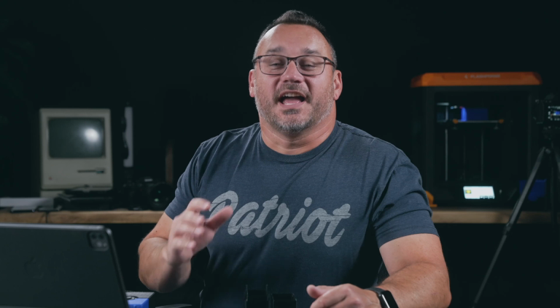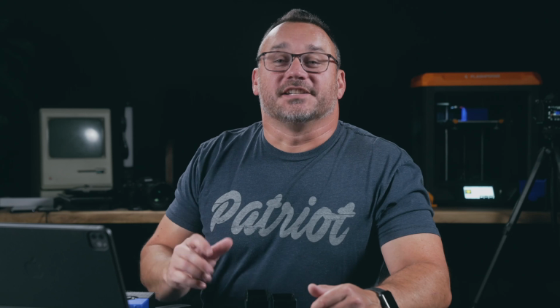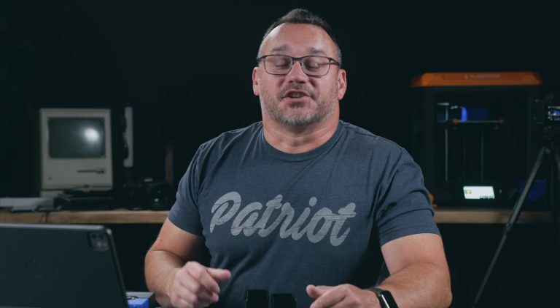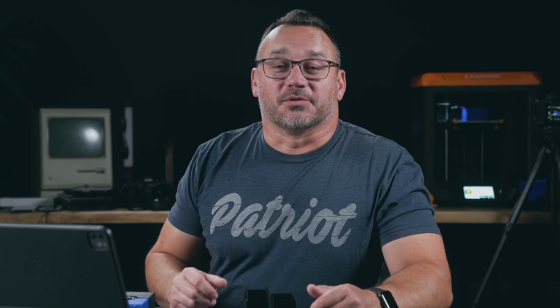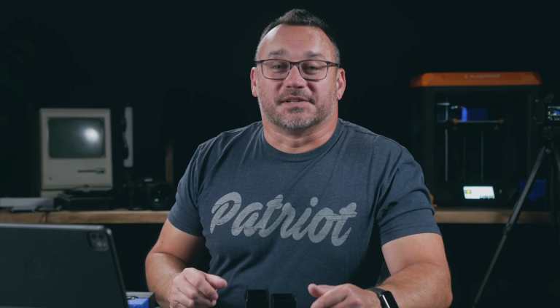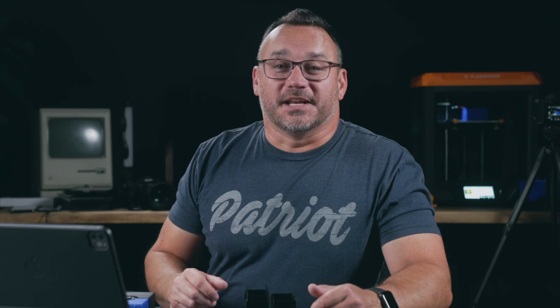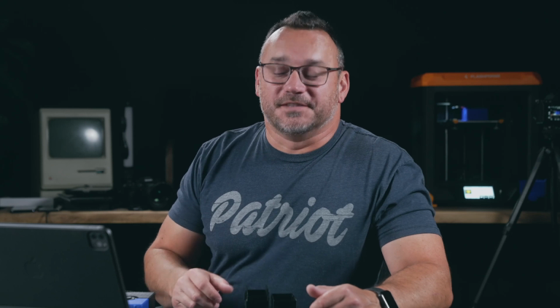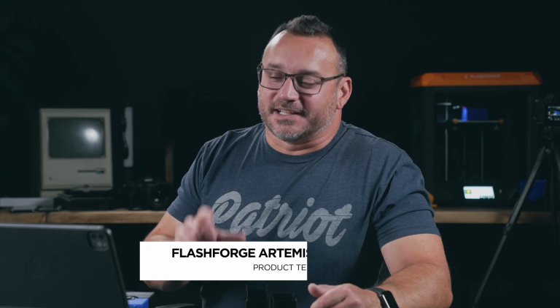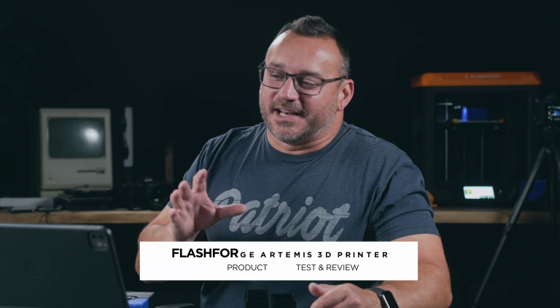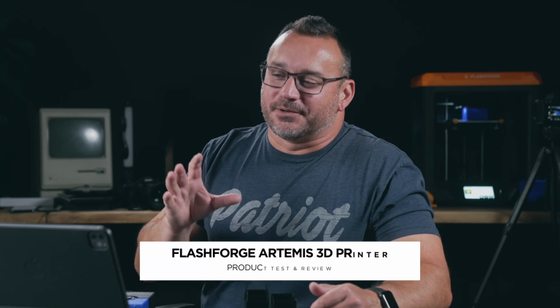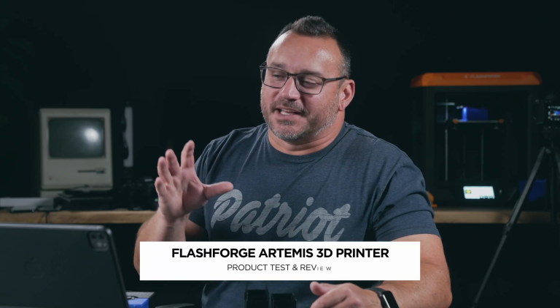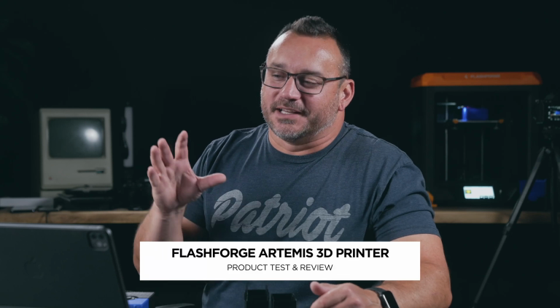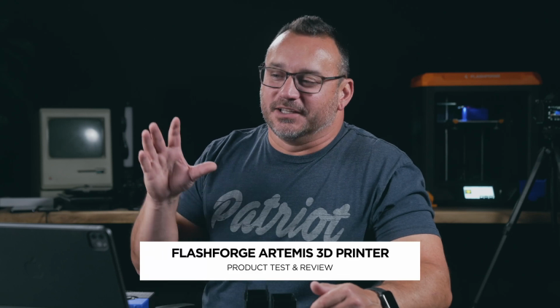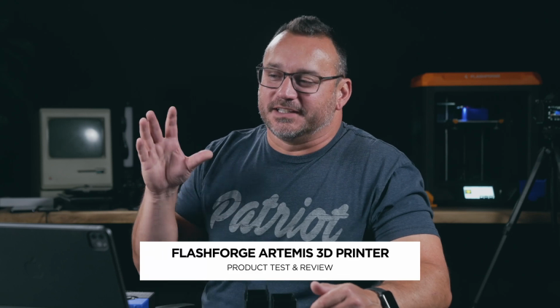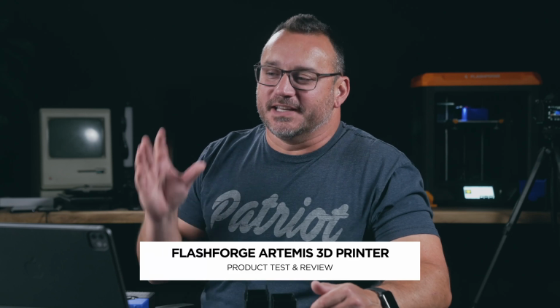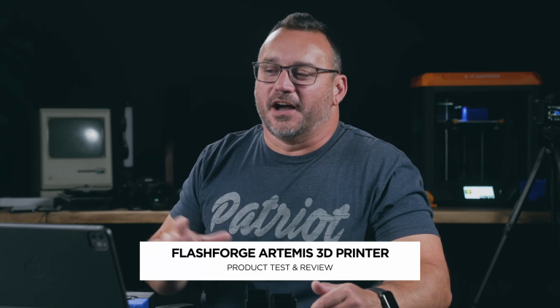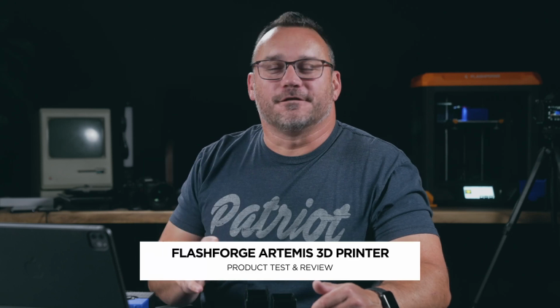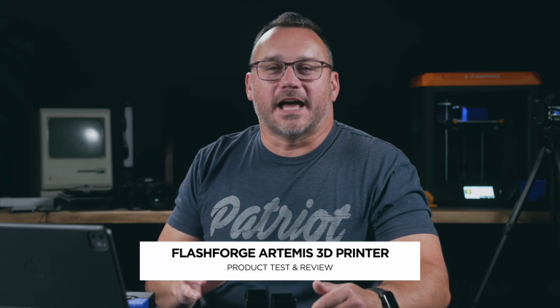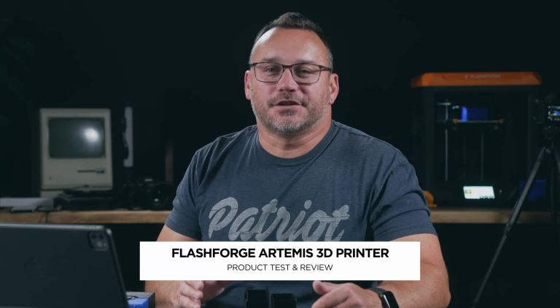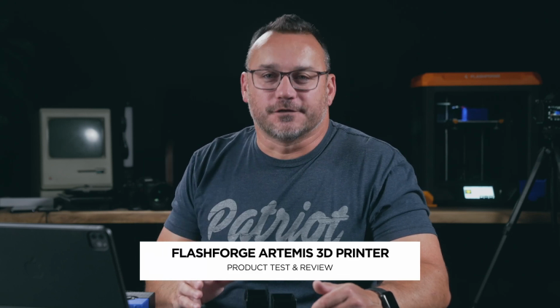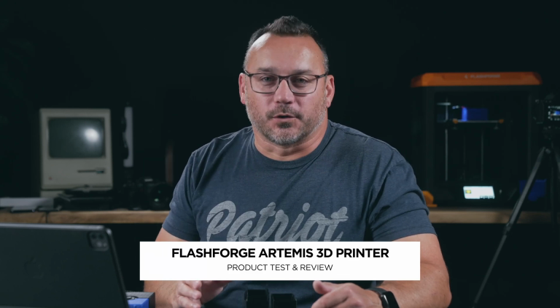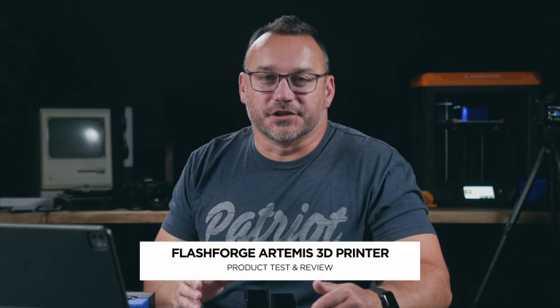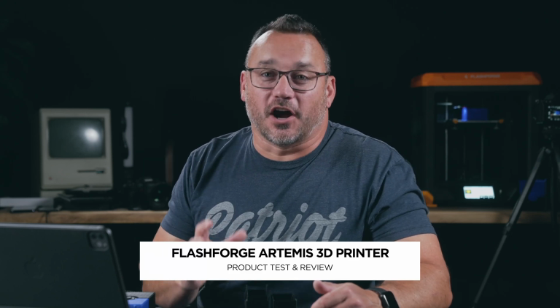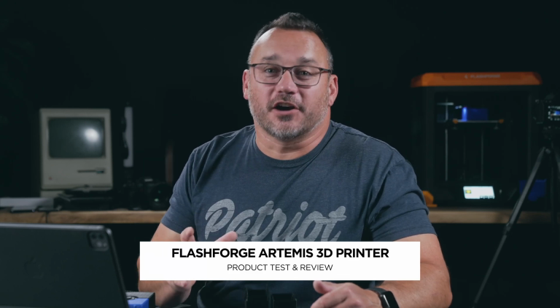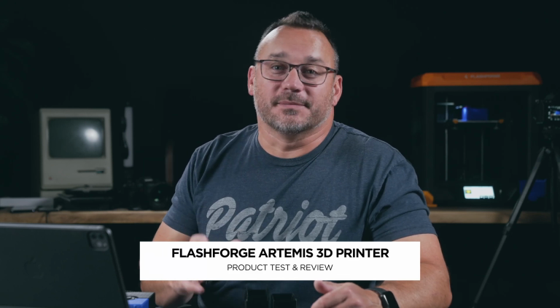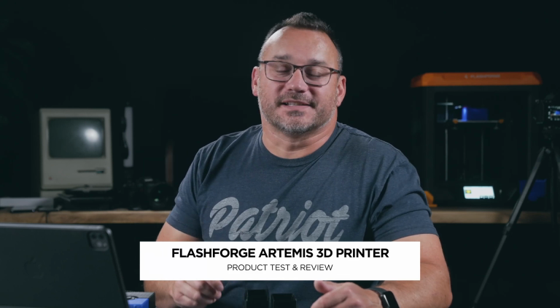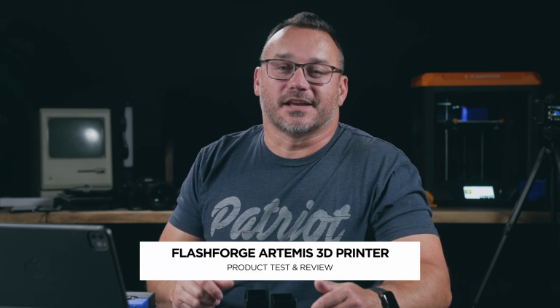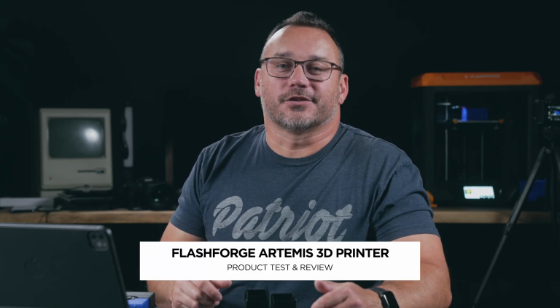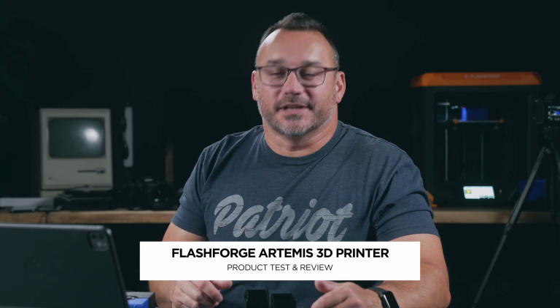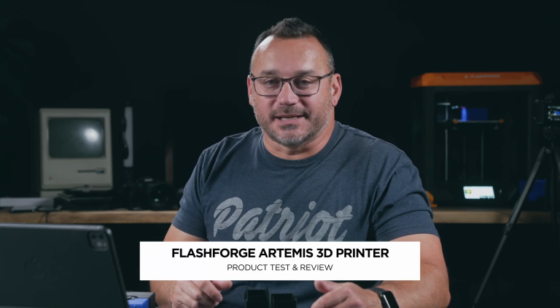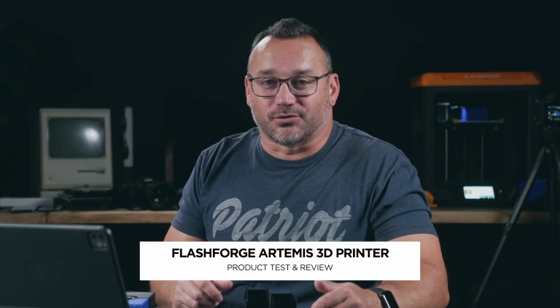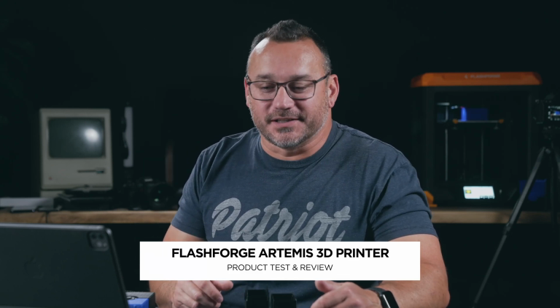Hey, it's Jared with State of Tech. Today we're taking a look at the FlashForge Artemis 3D printer.